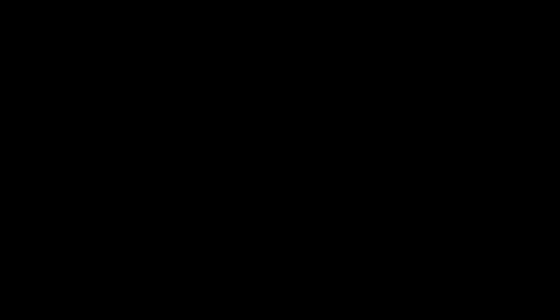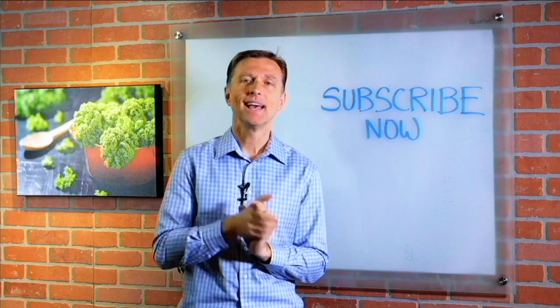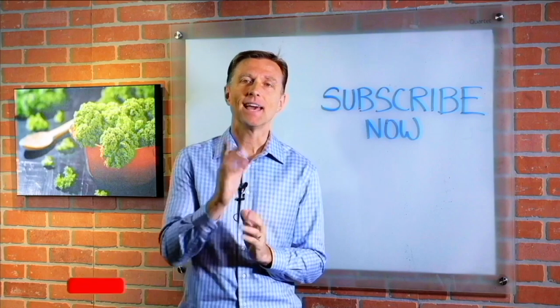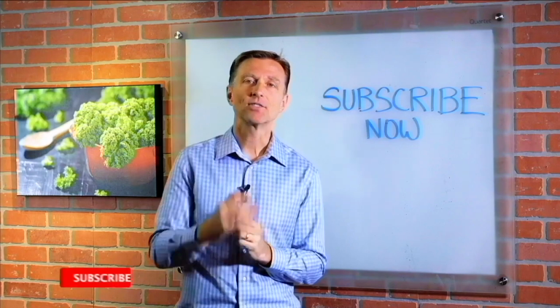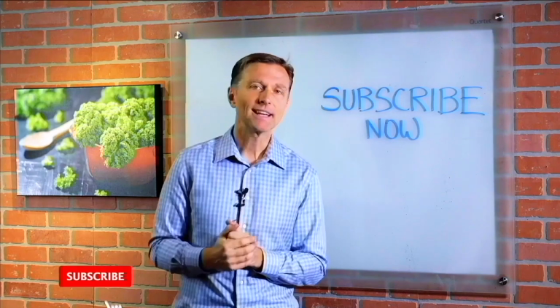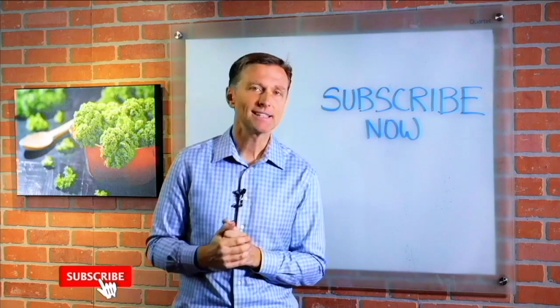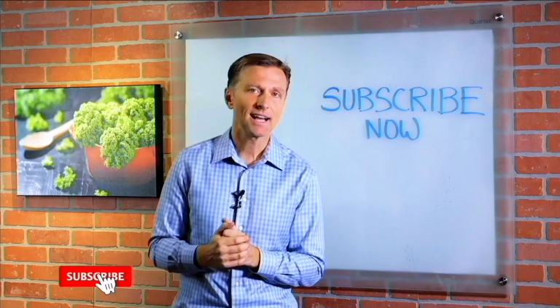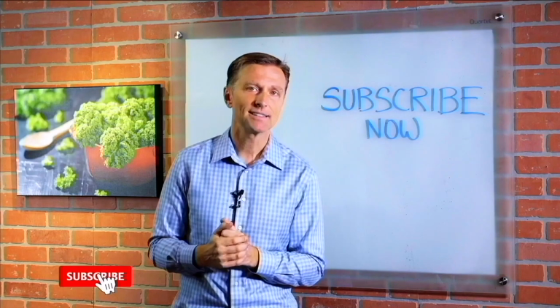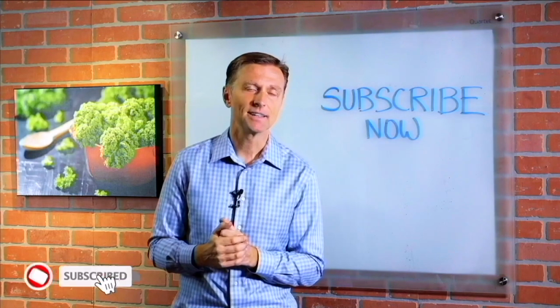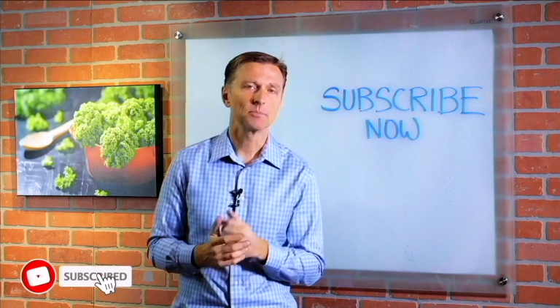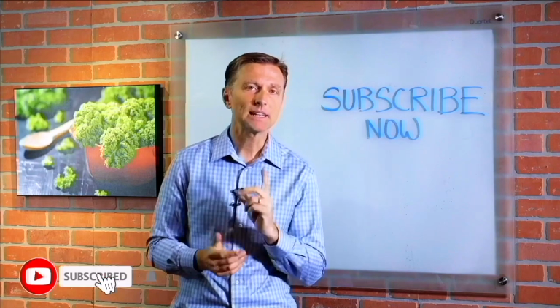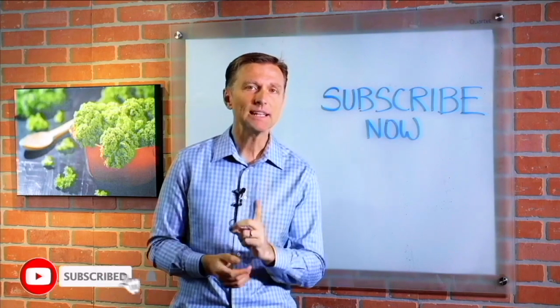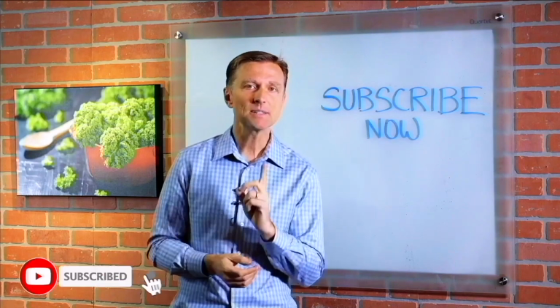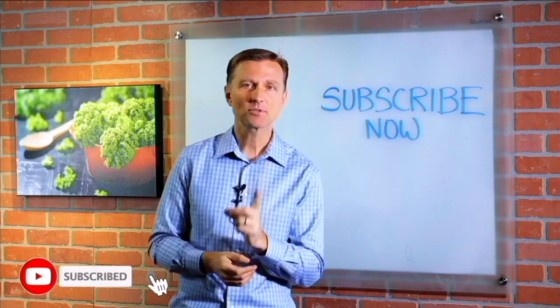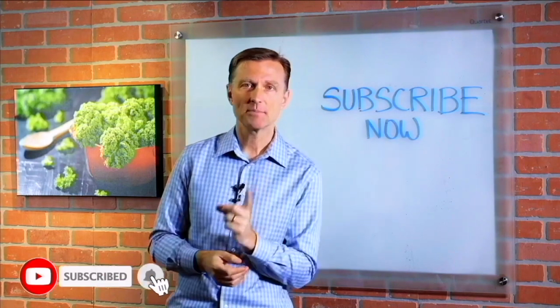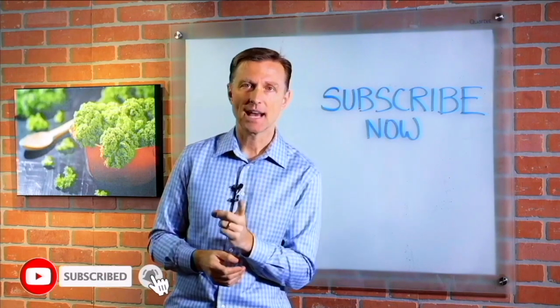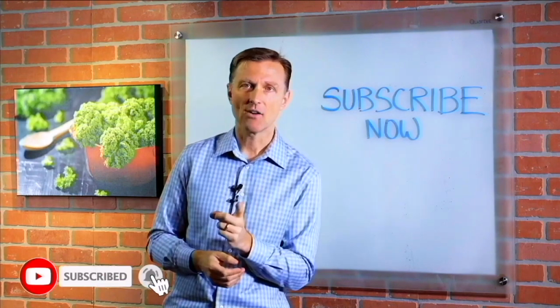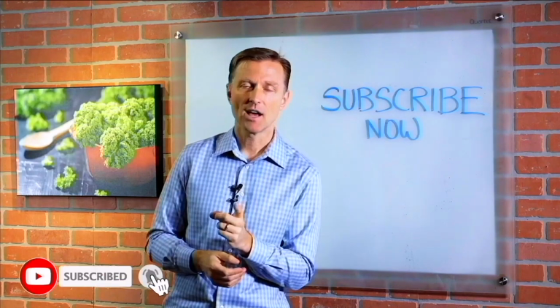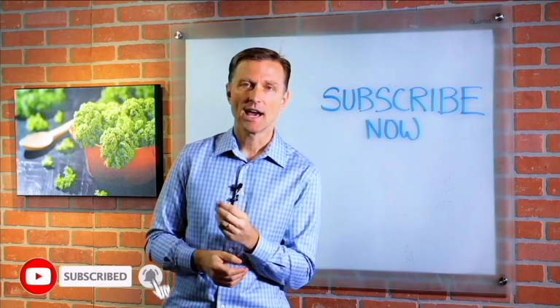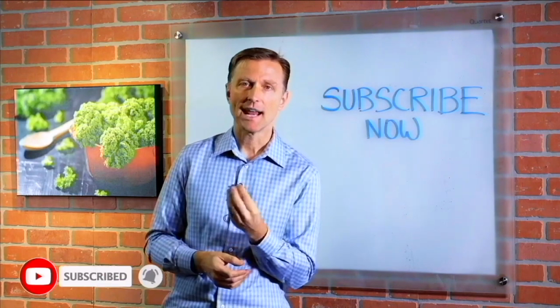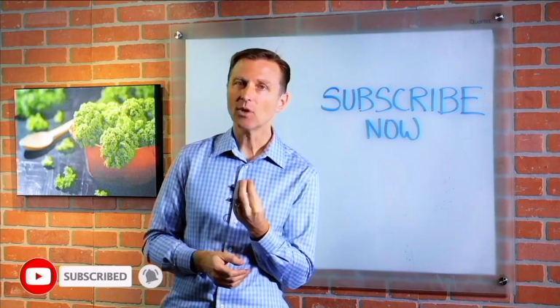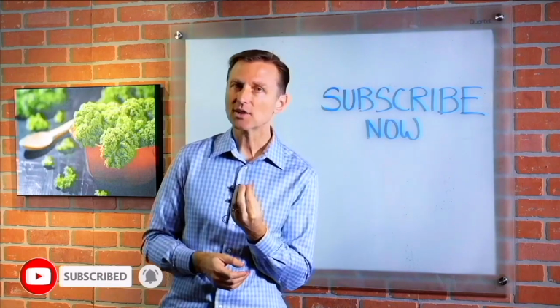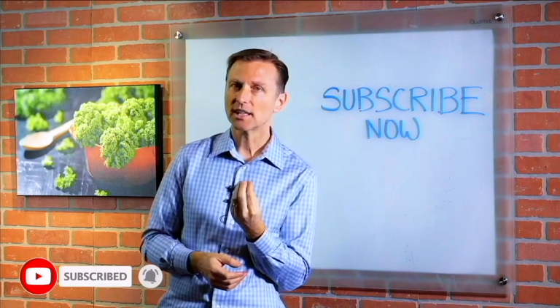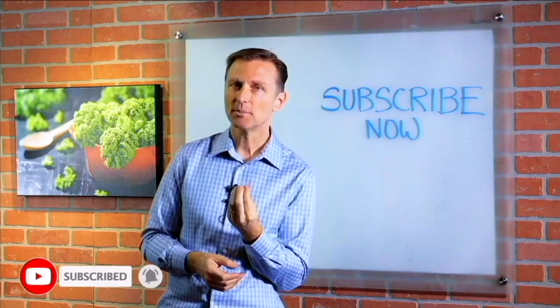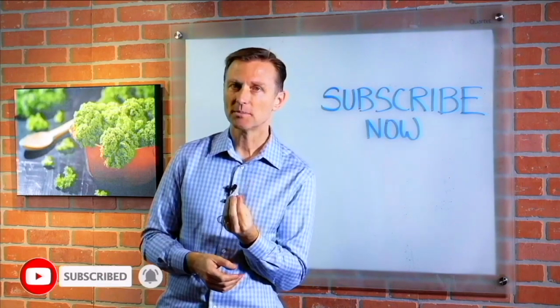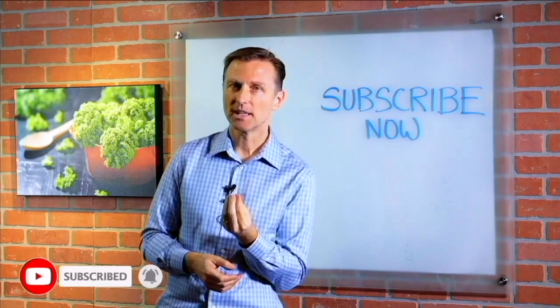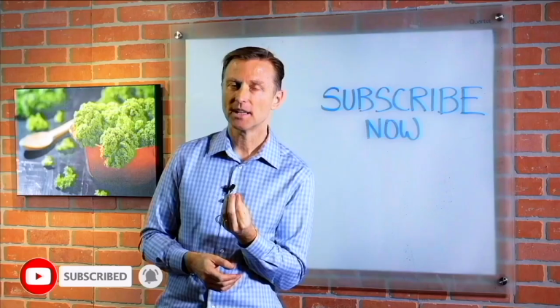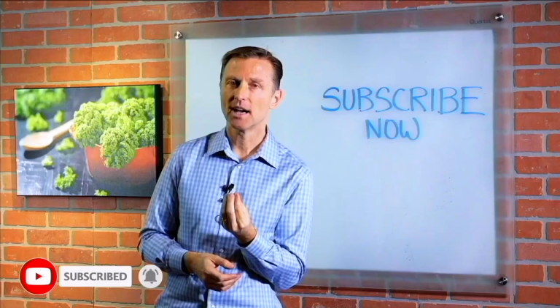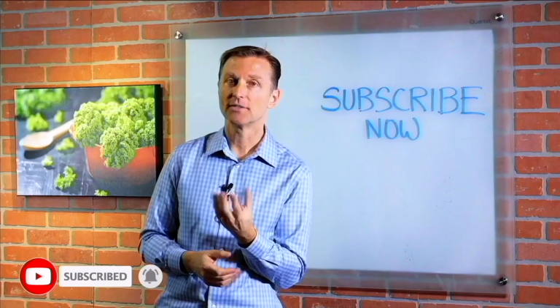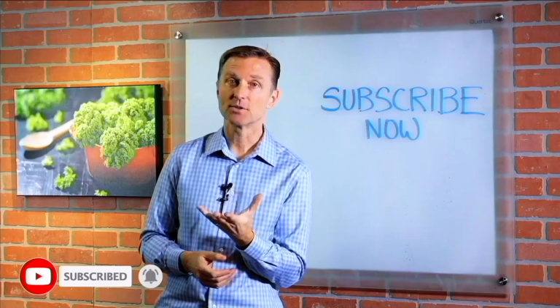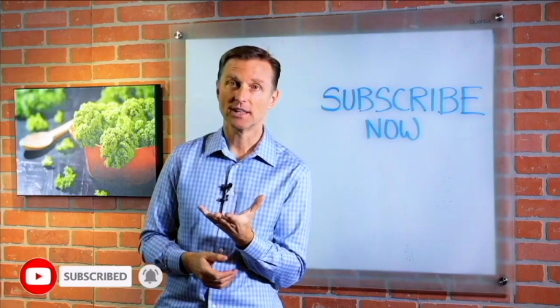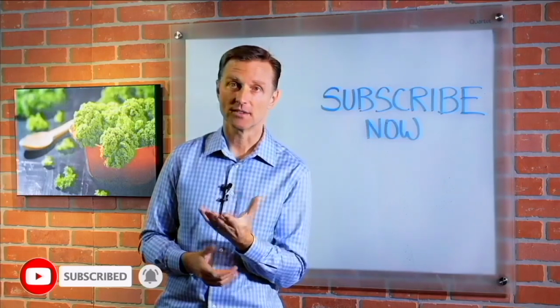If you're liking this content, please subscribe now and I will keep you updated on future videos.